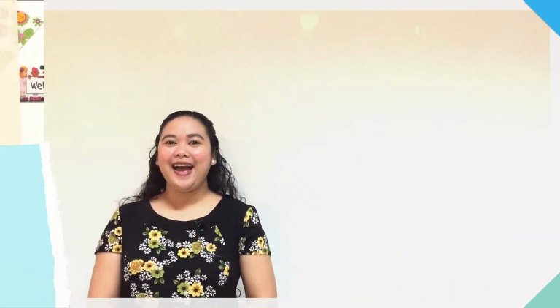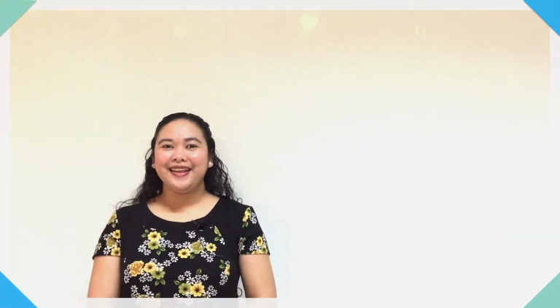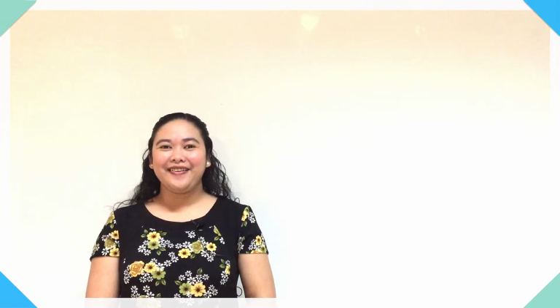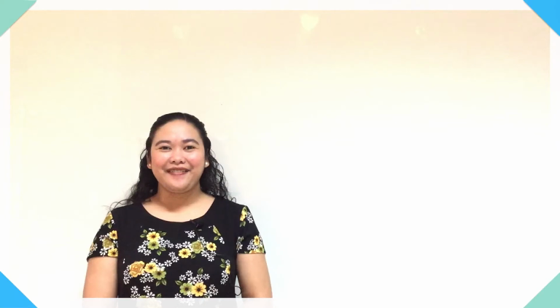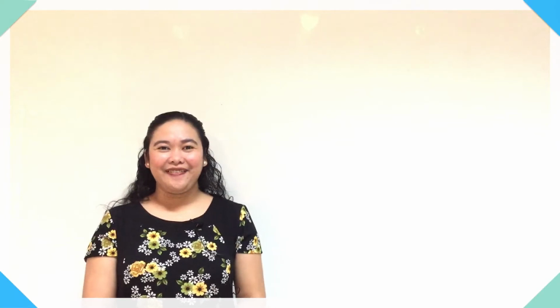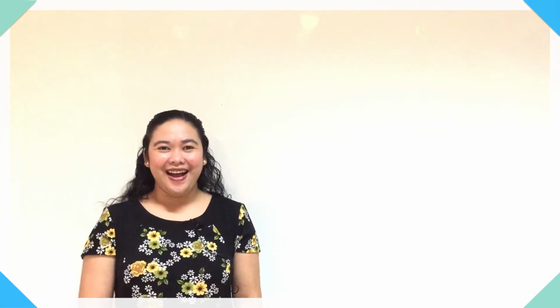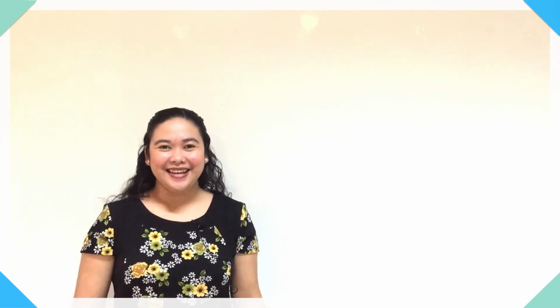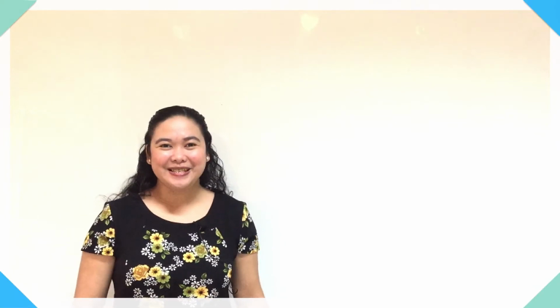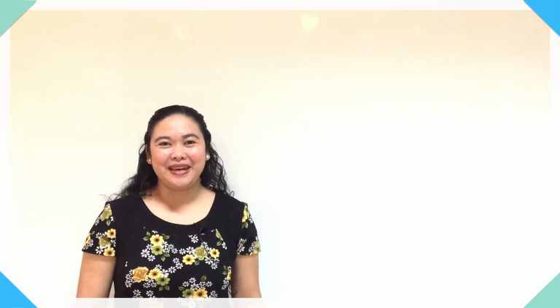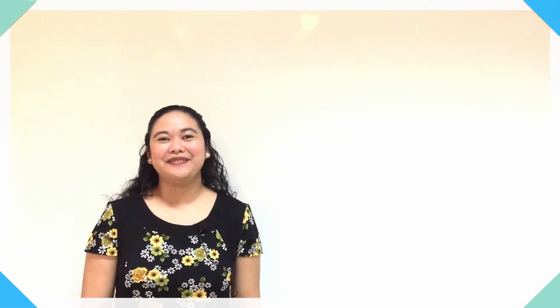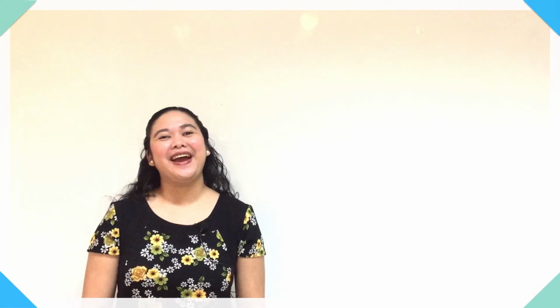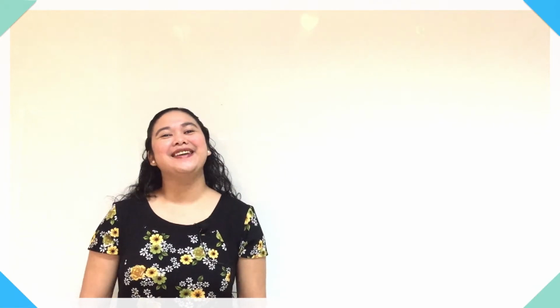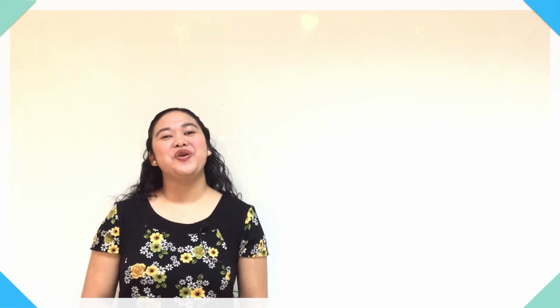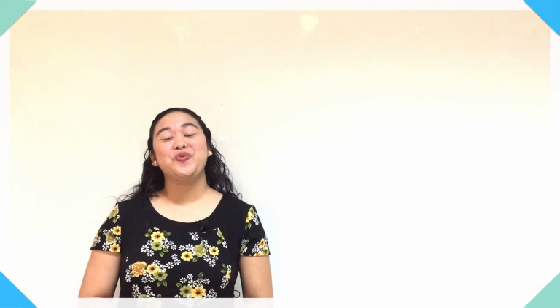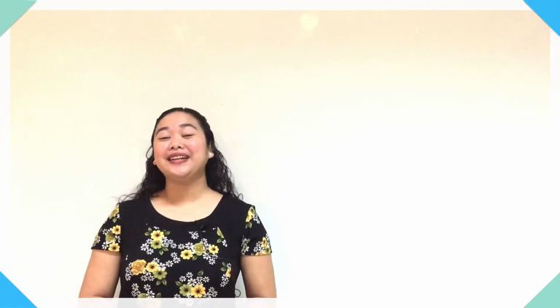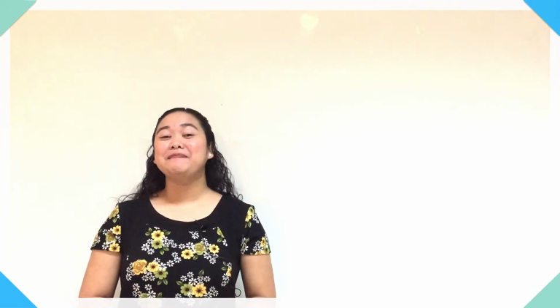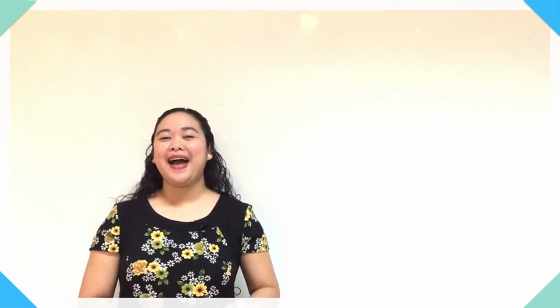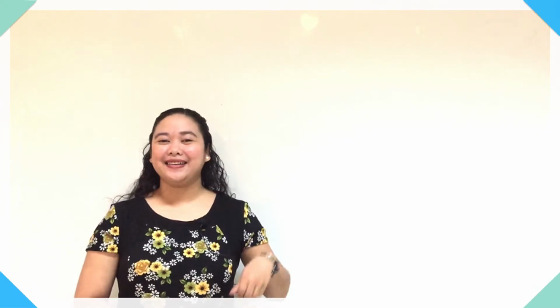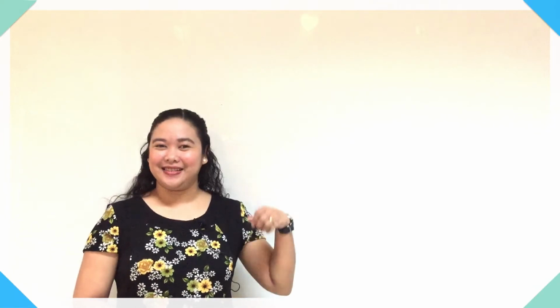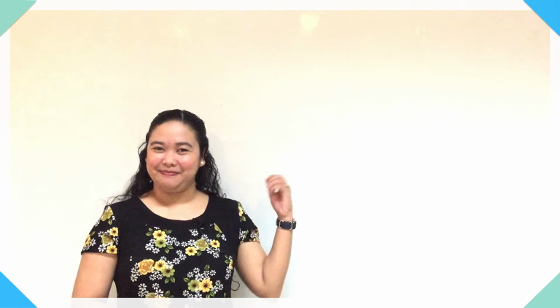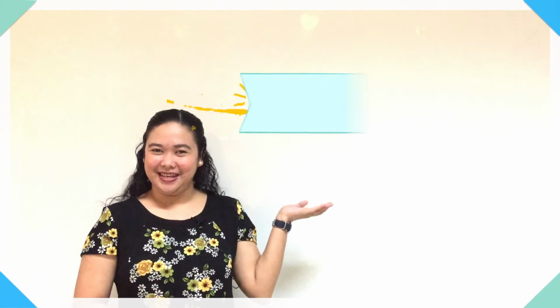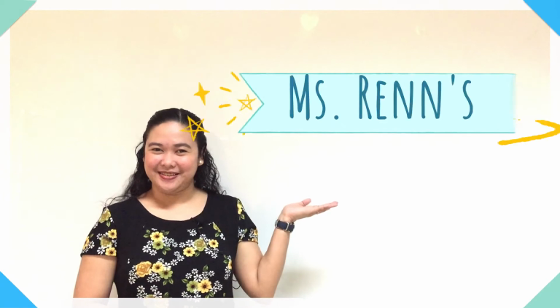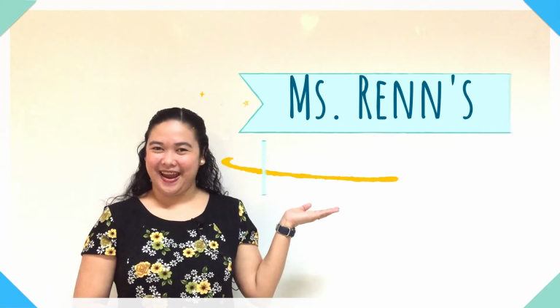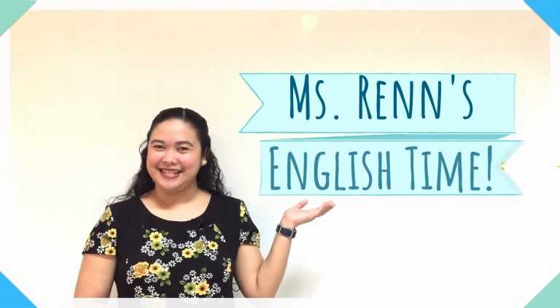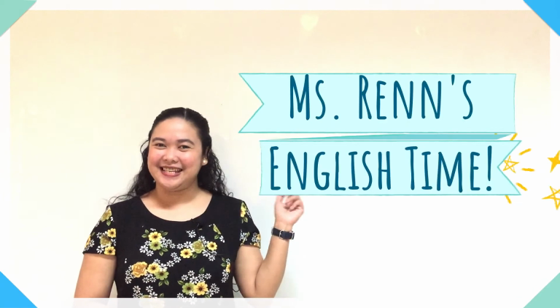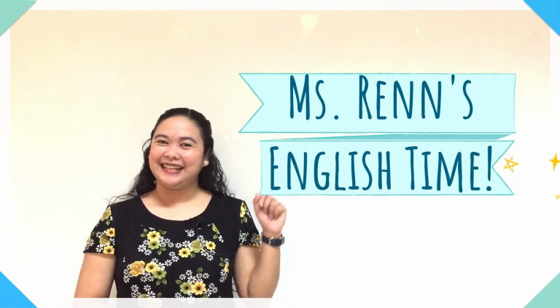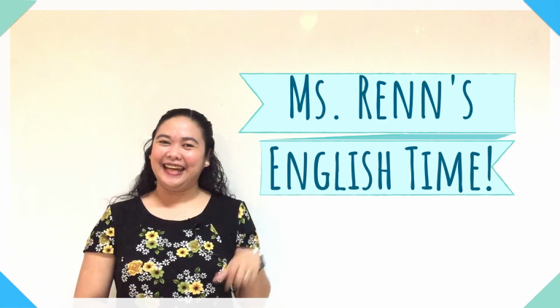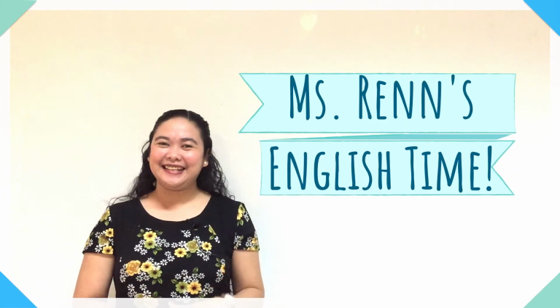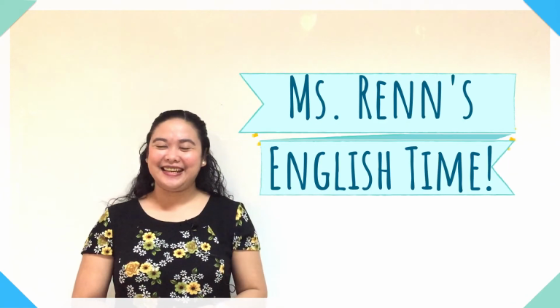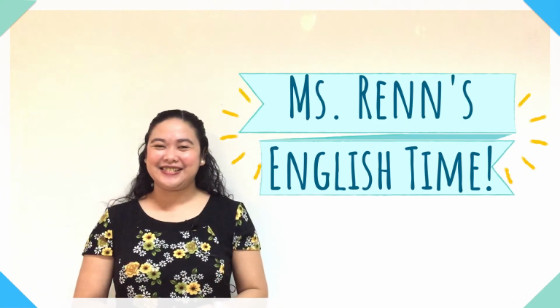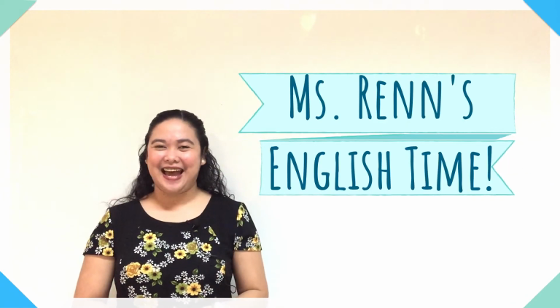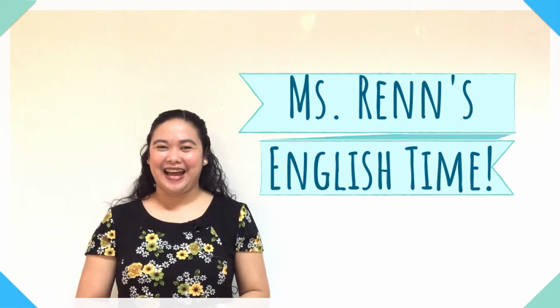Hello everyone, it's me, Ren, and welcome back to Ms. Ren's English time.